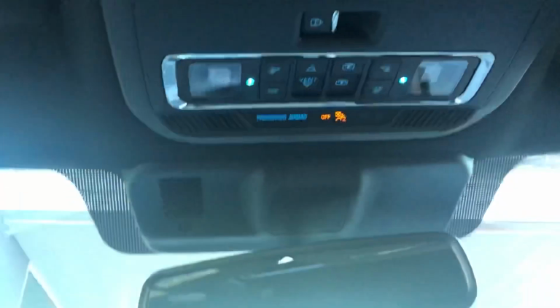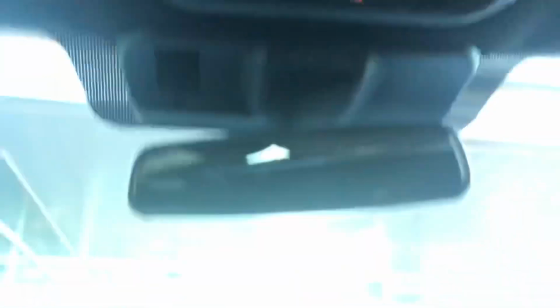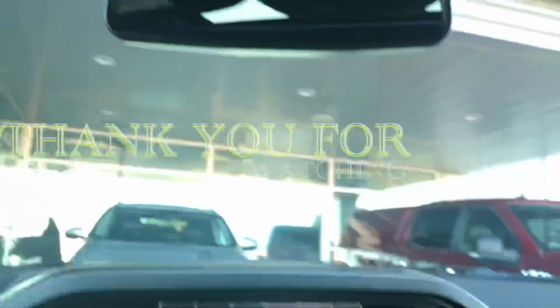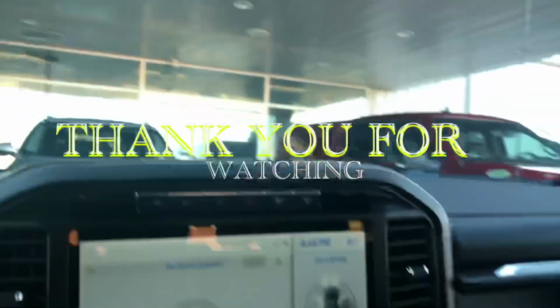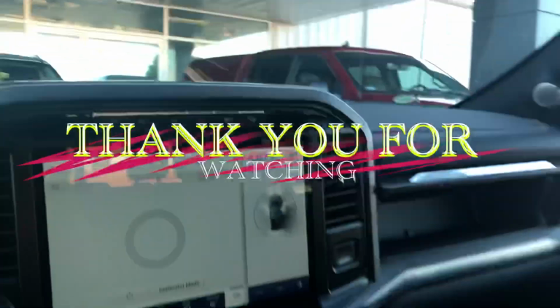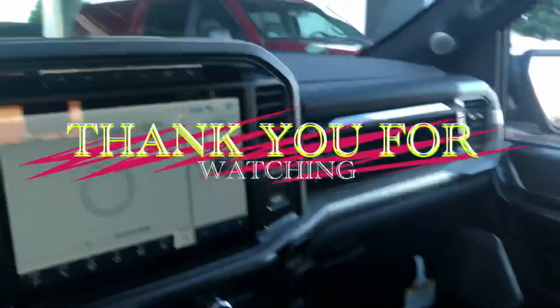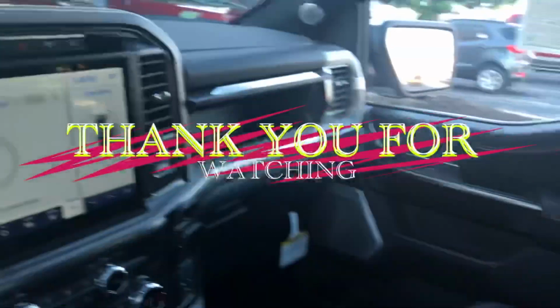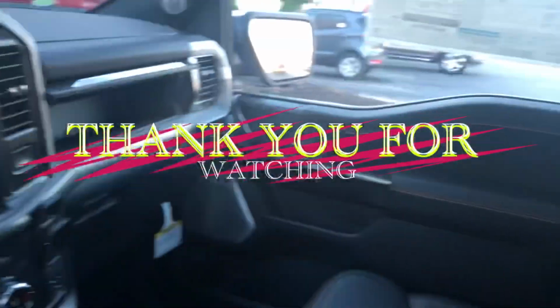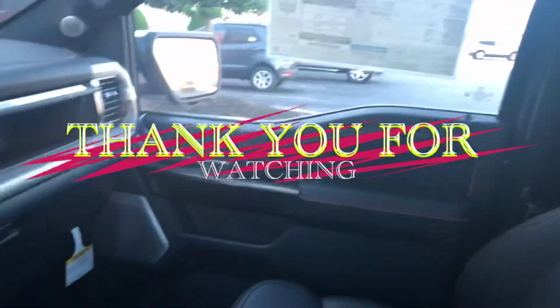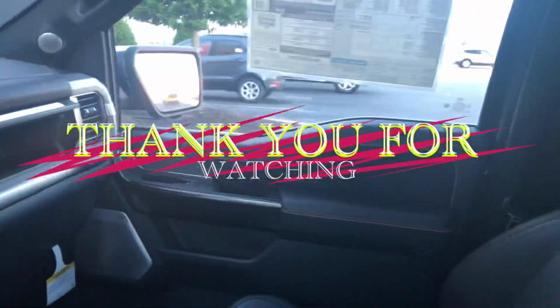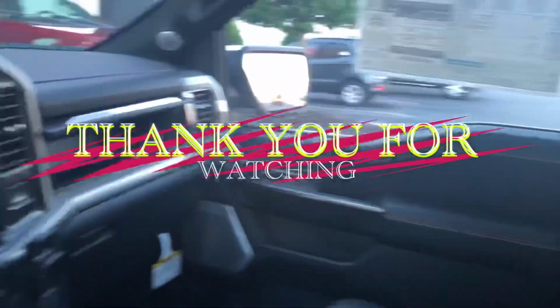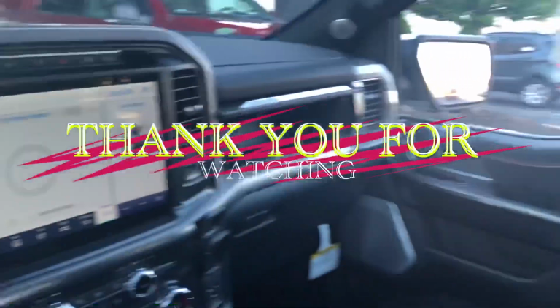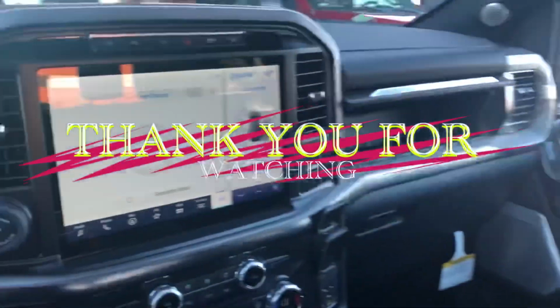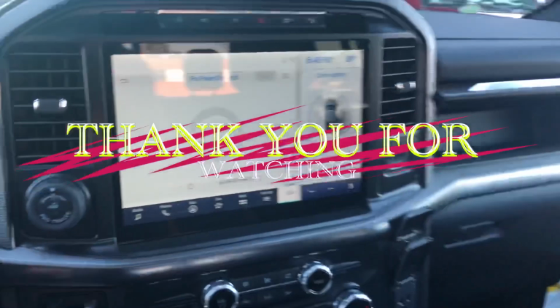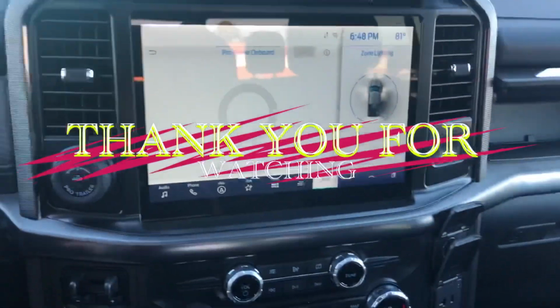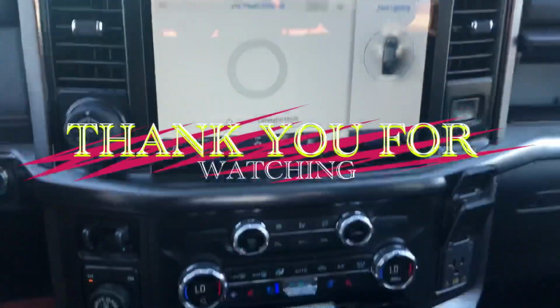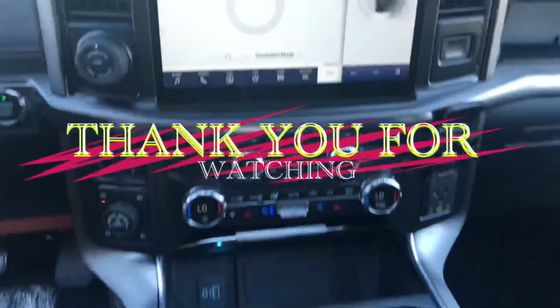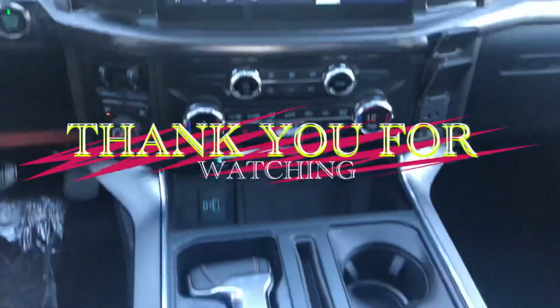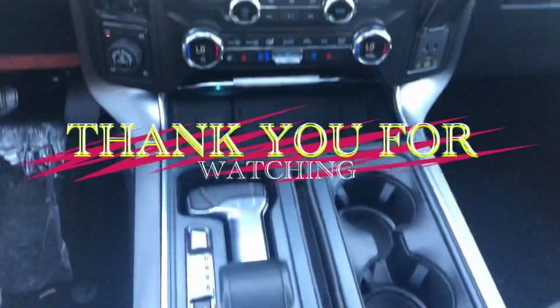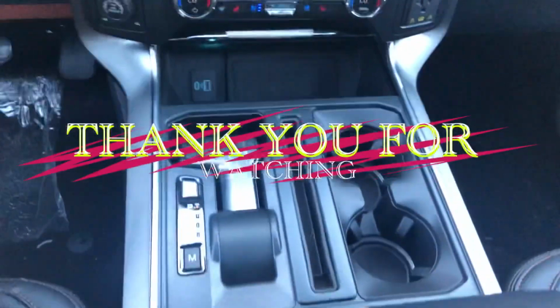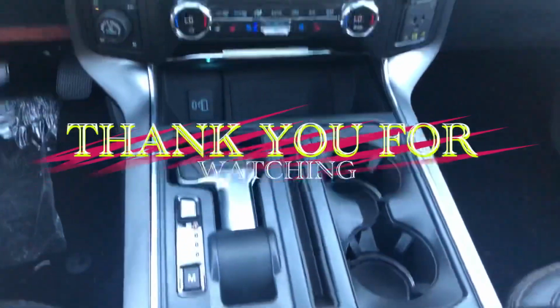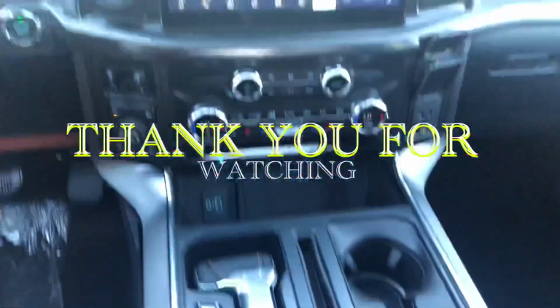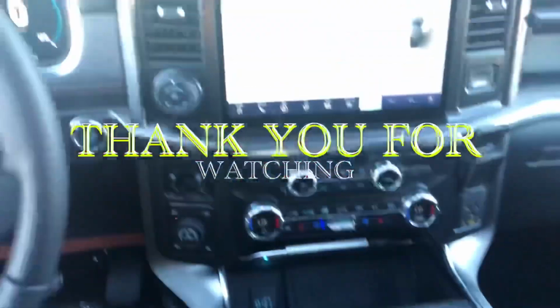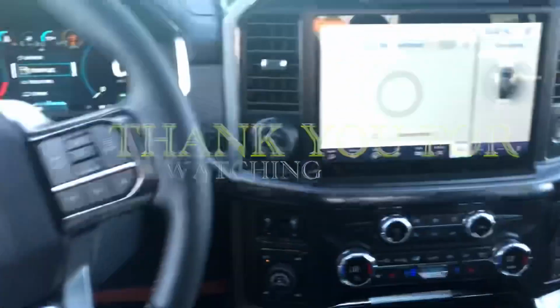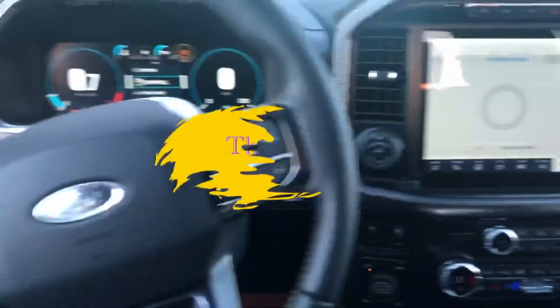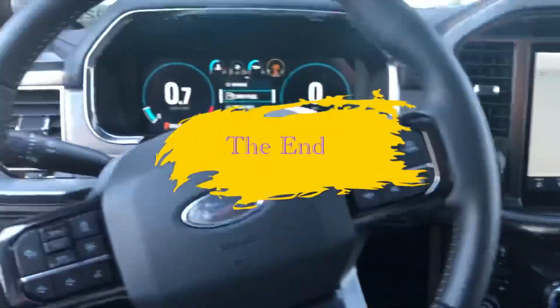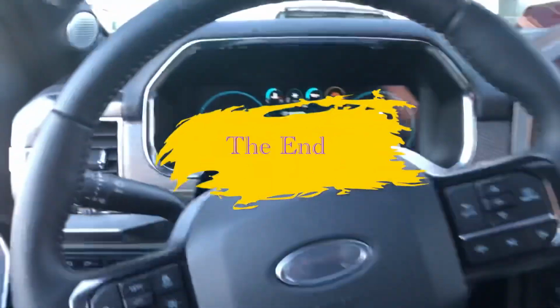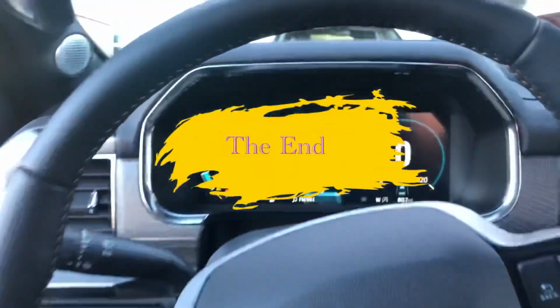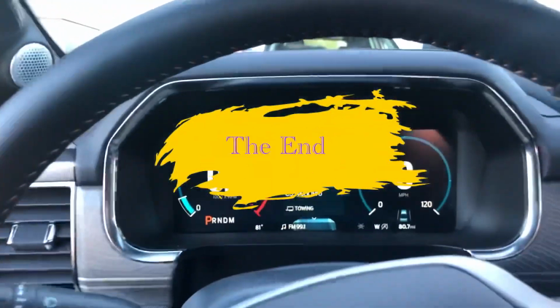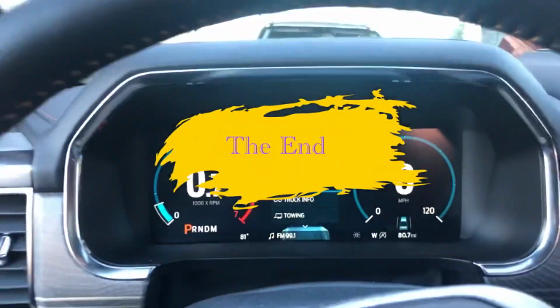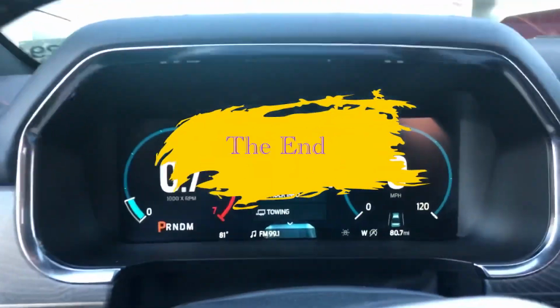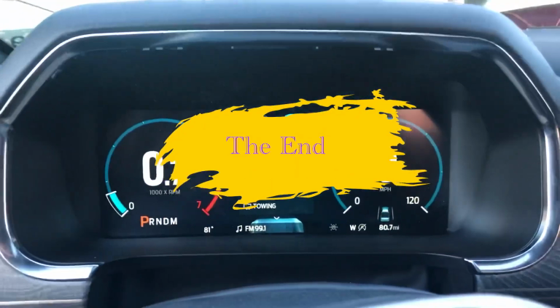All right y'all, hope you enjoyed the video. I believe it's a pretty fancy cockpit myself. Thanks for watching.